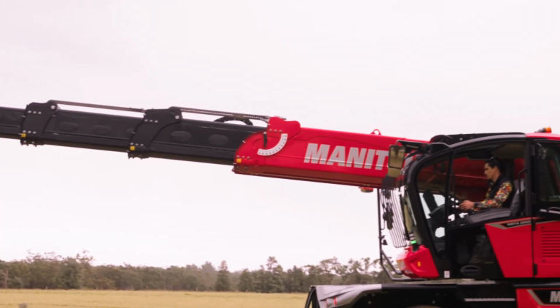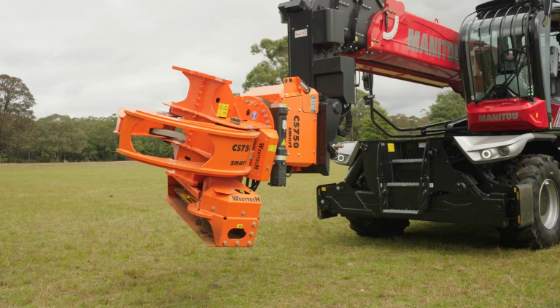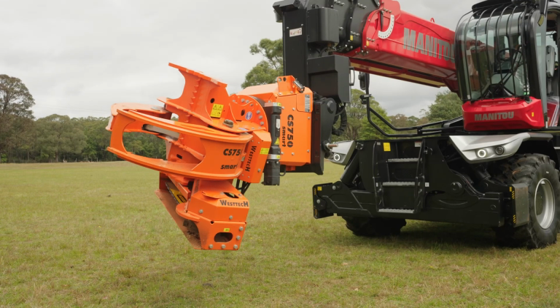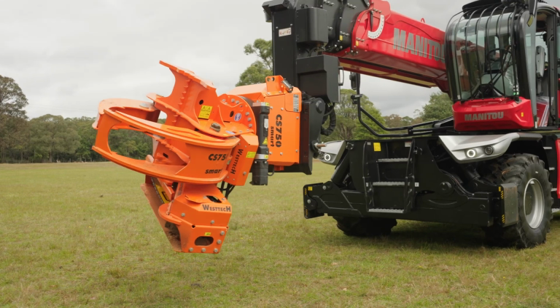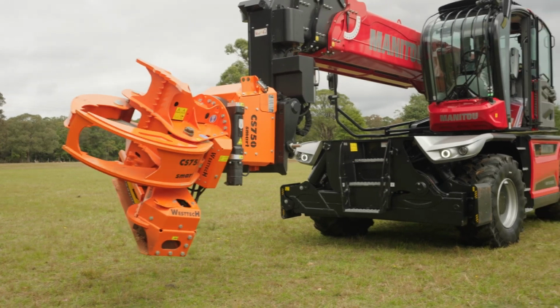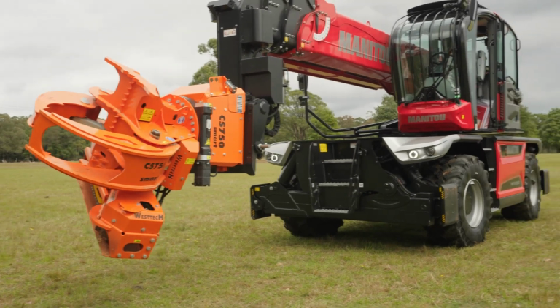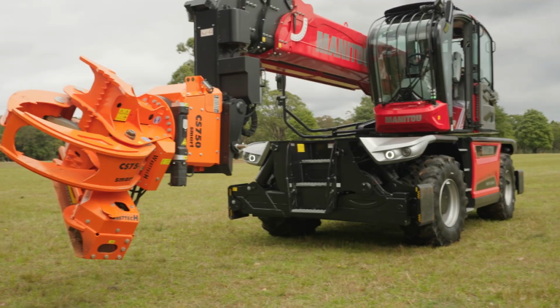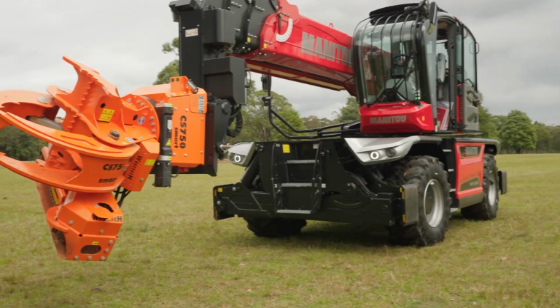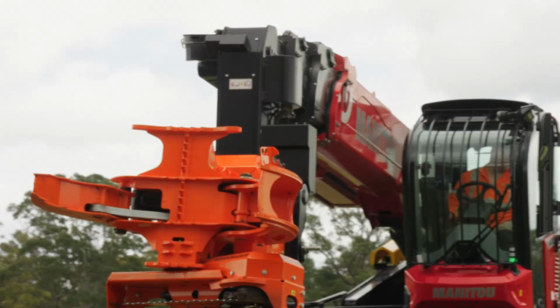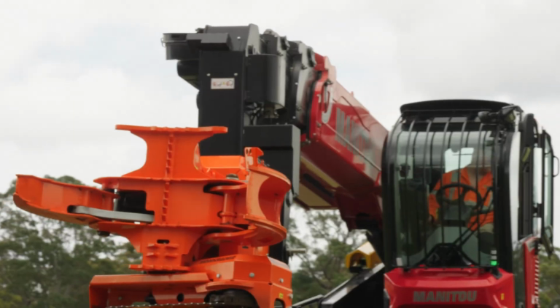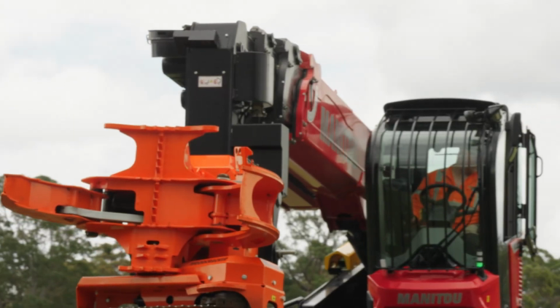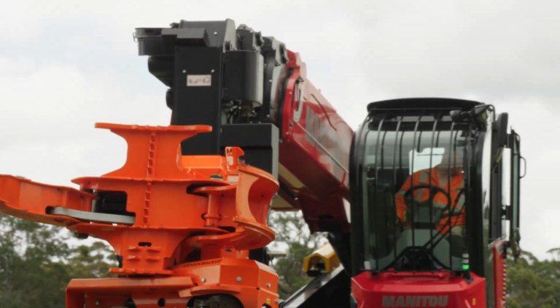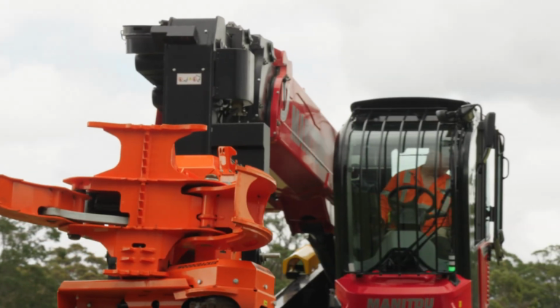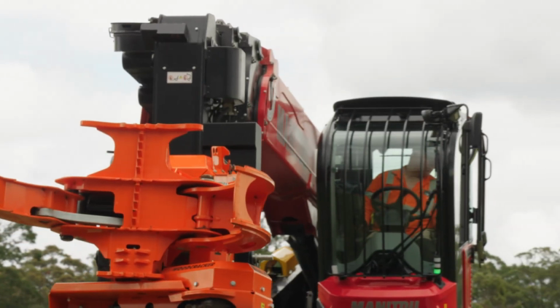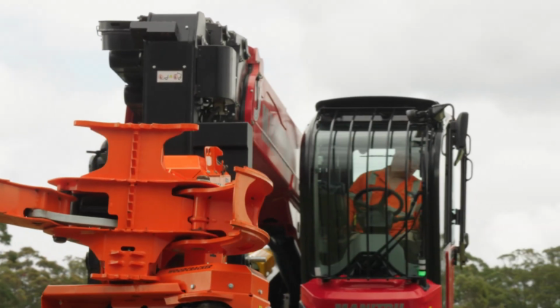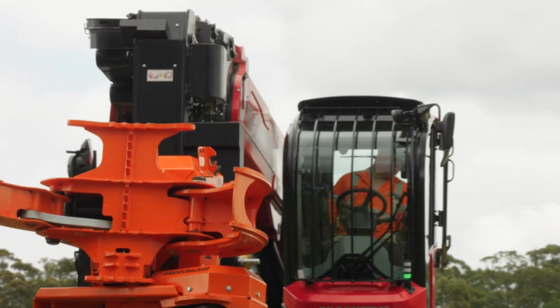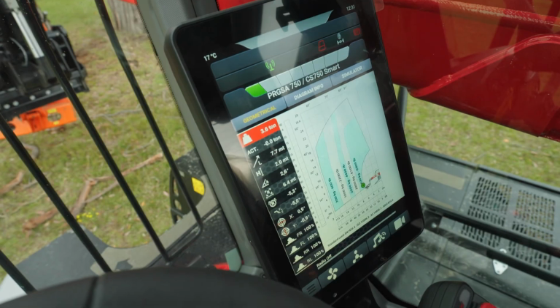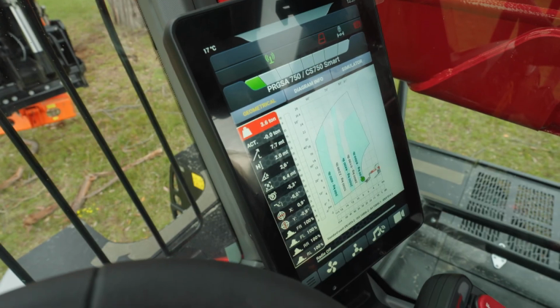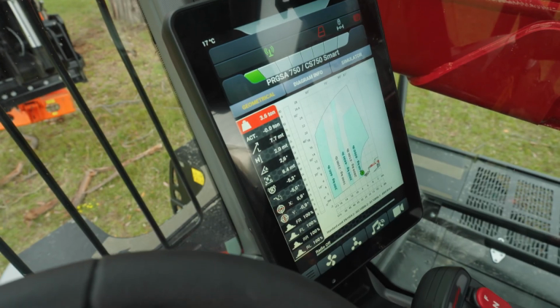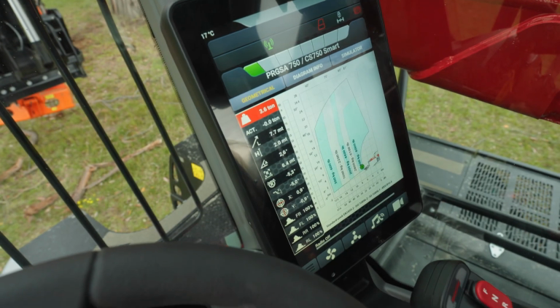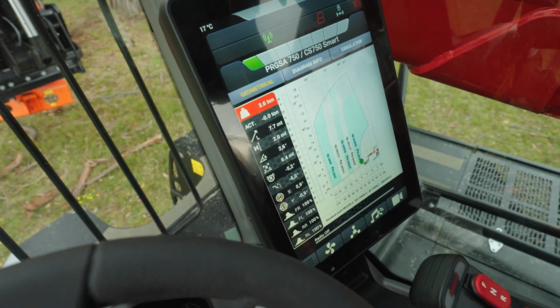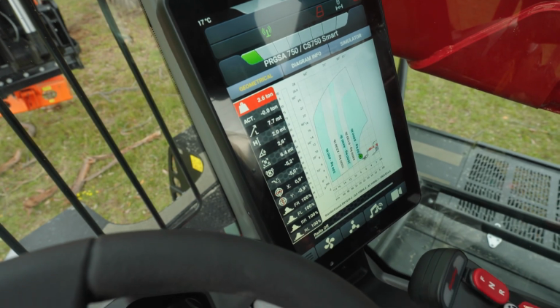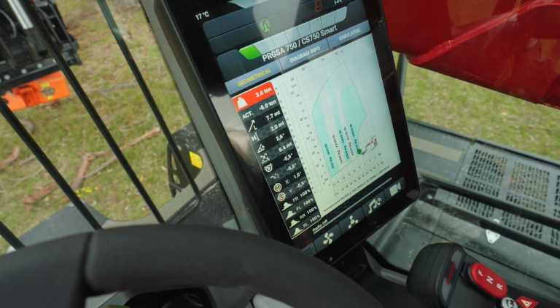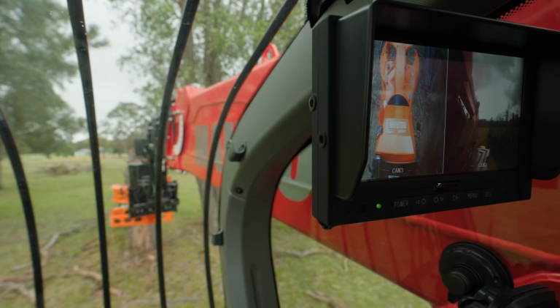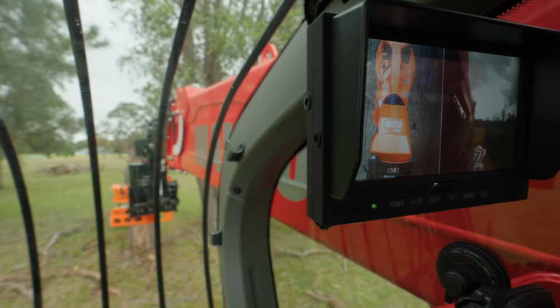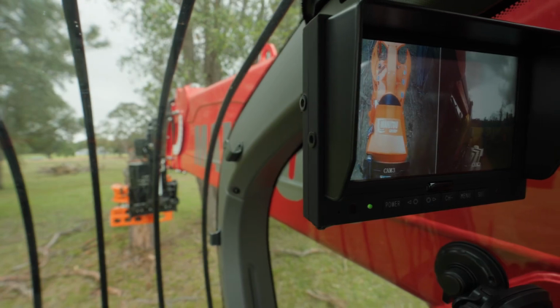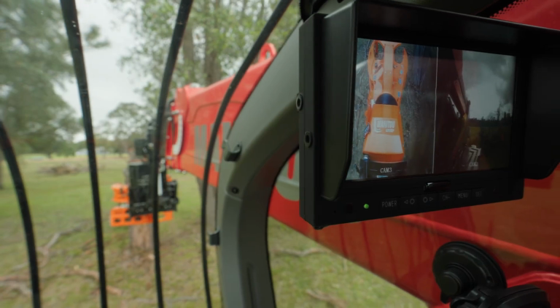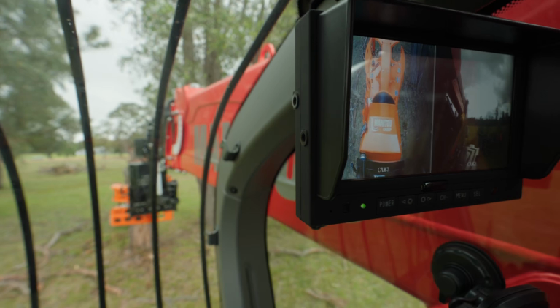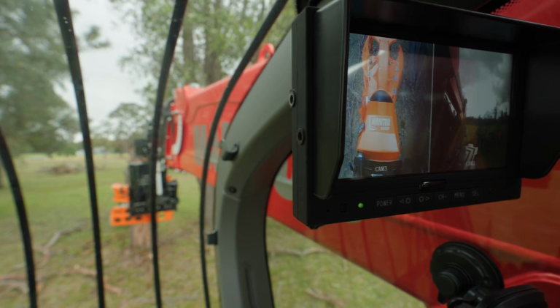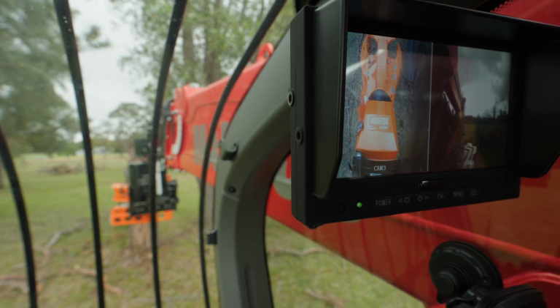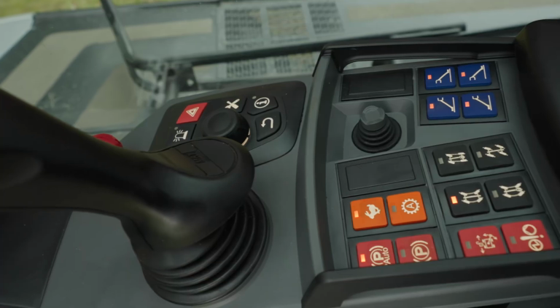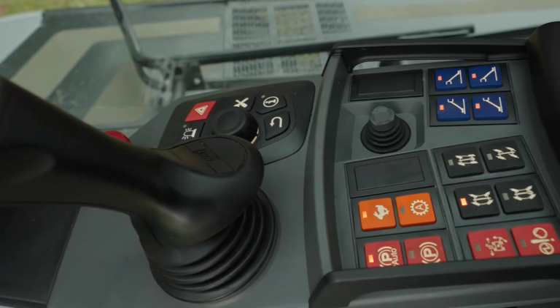And obviously when we talk about the operator's station — the operator's cab — great environment, very intuitive, very easy to operate.